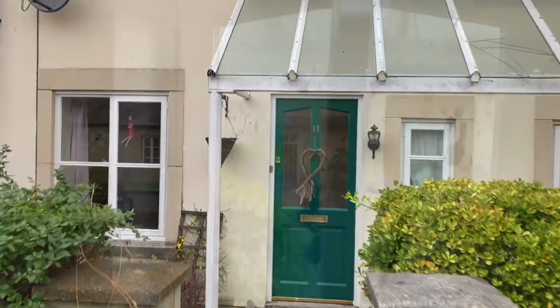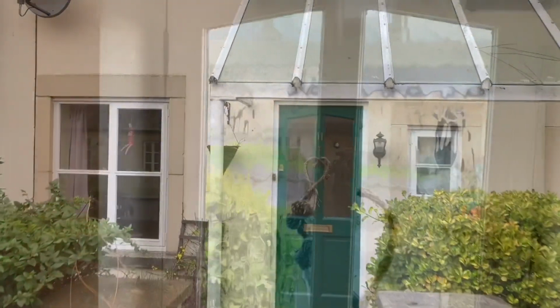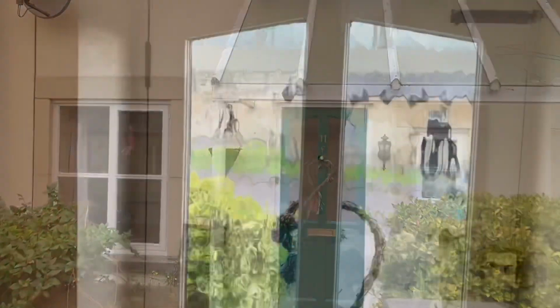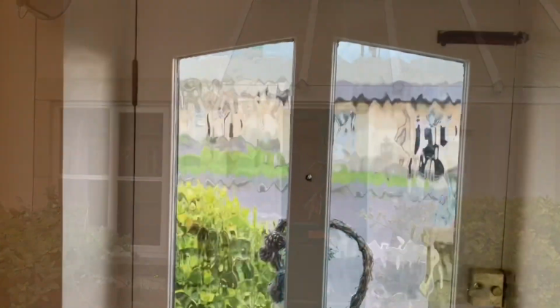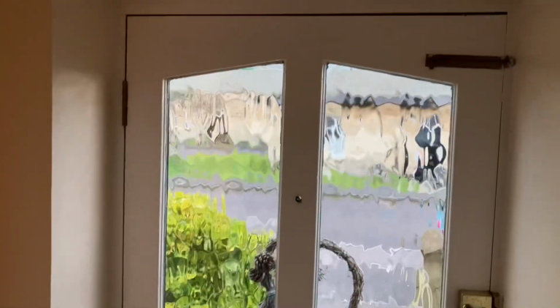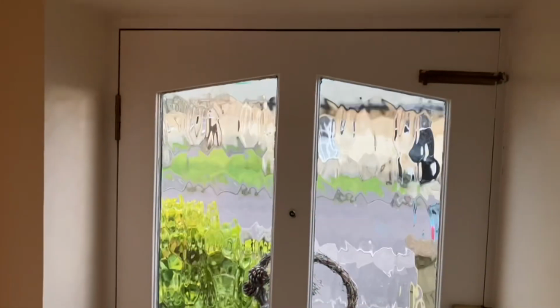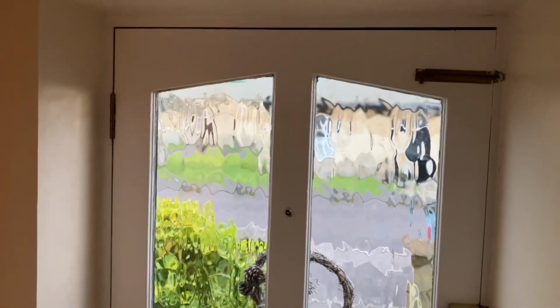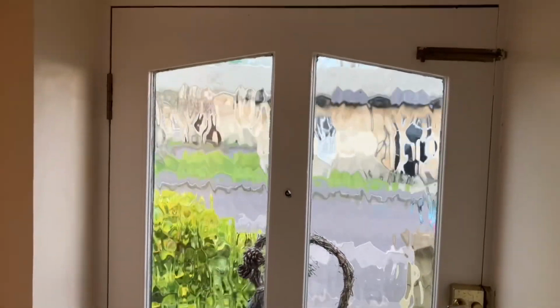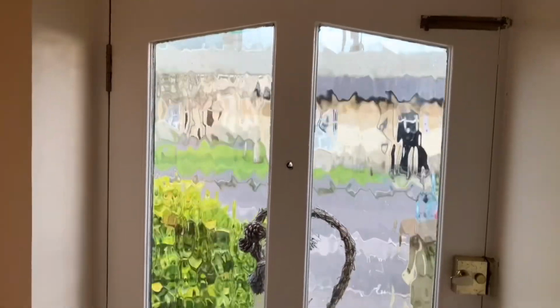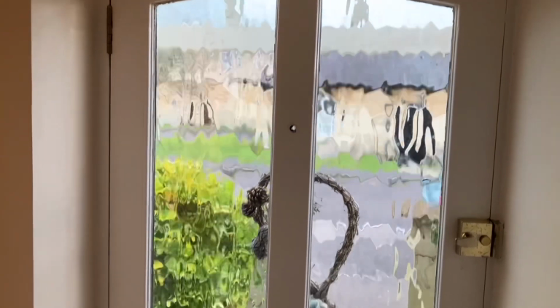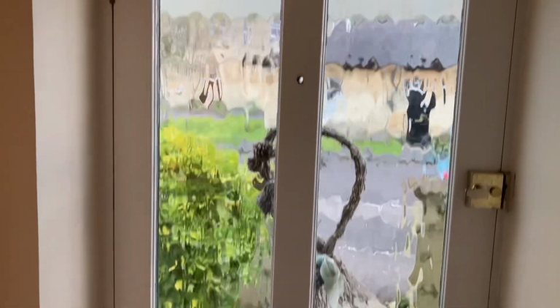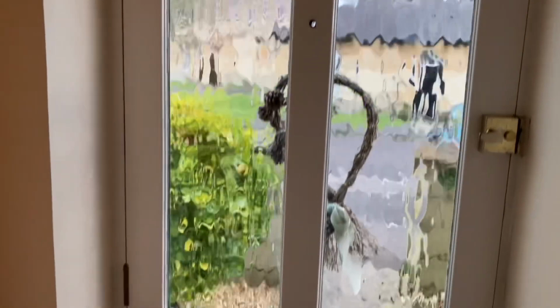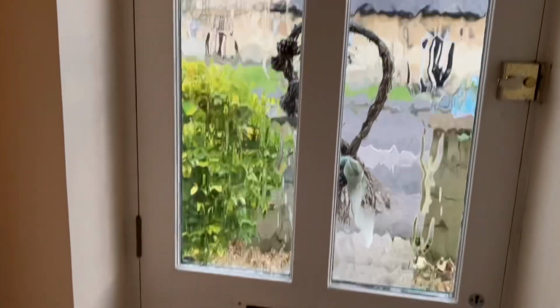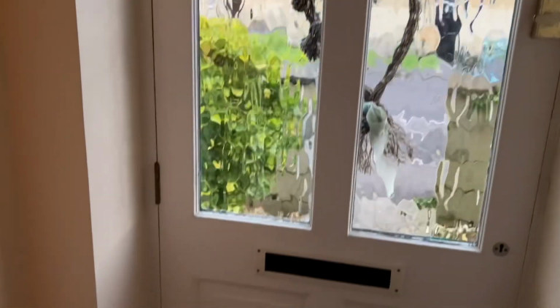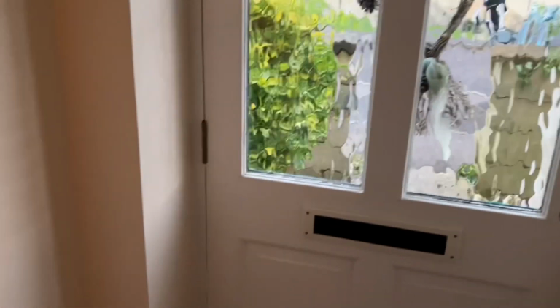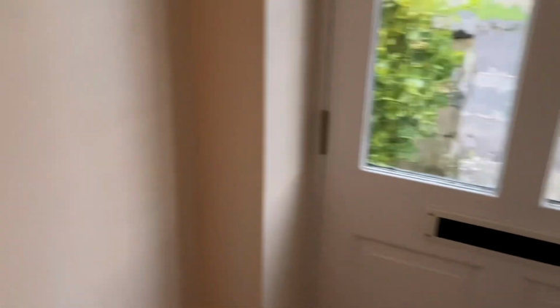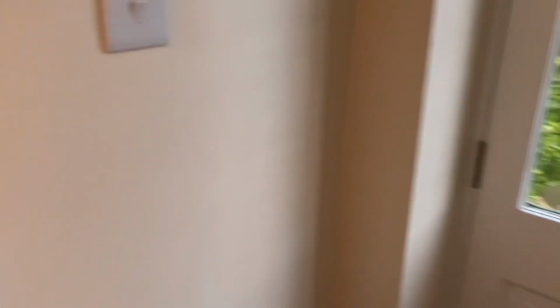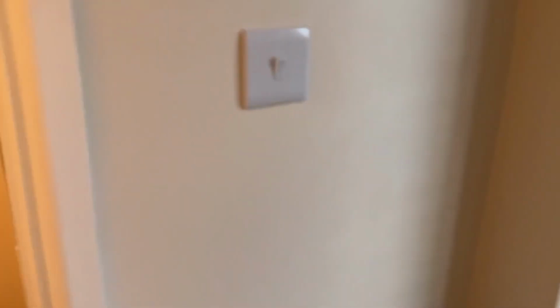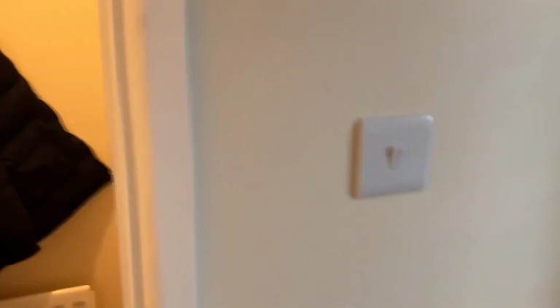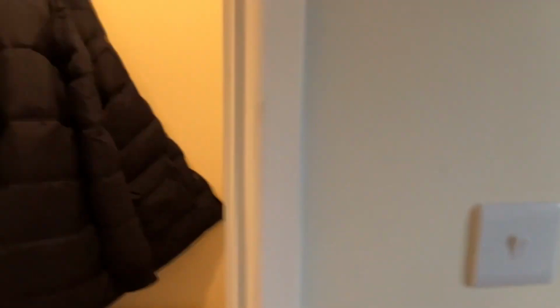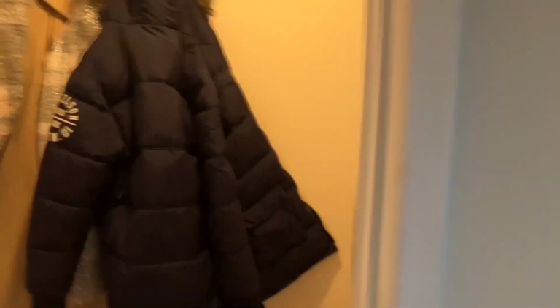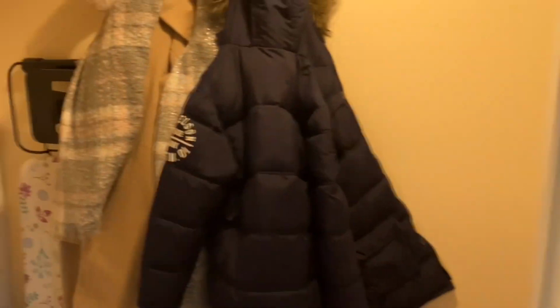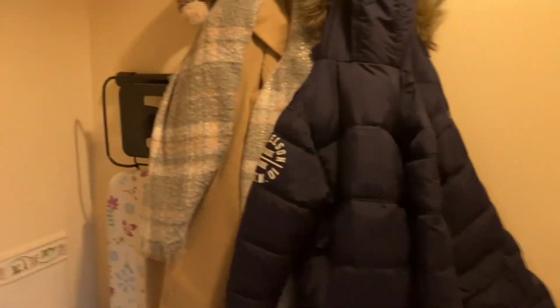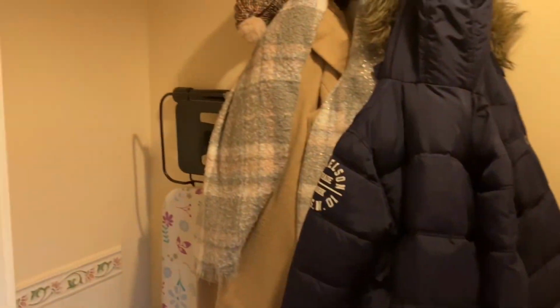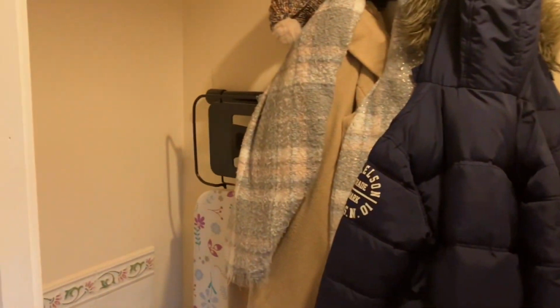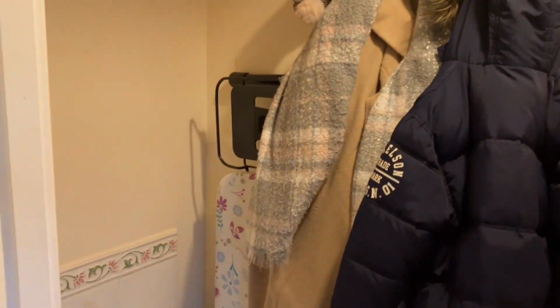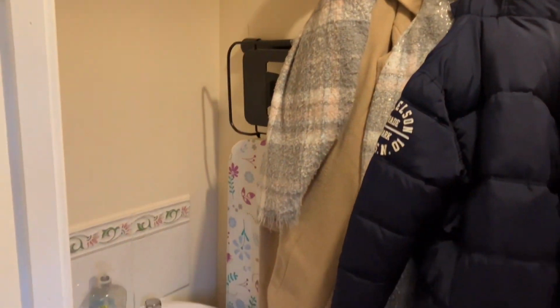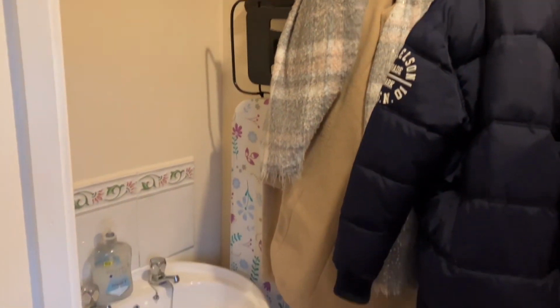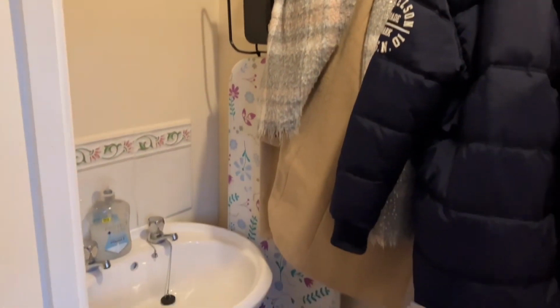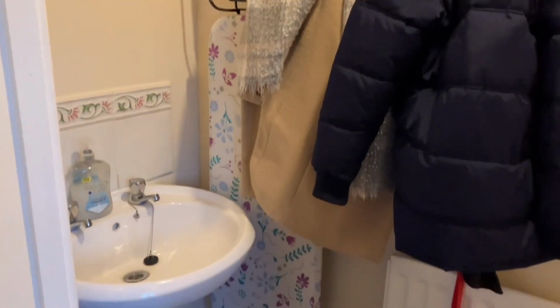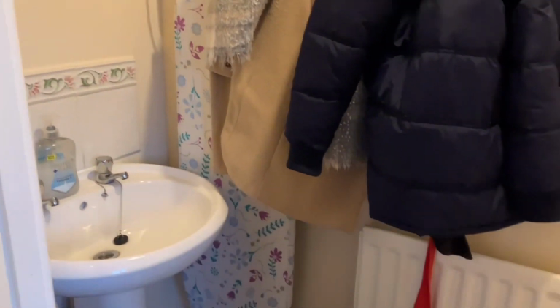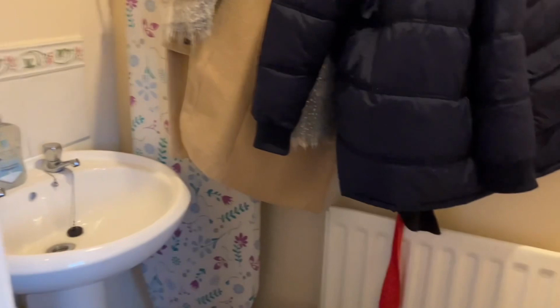There's some parking out the front. Stepping inside, we've got a little hallway here with a downstairs WC to the right-hand side.